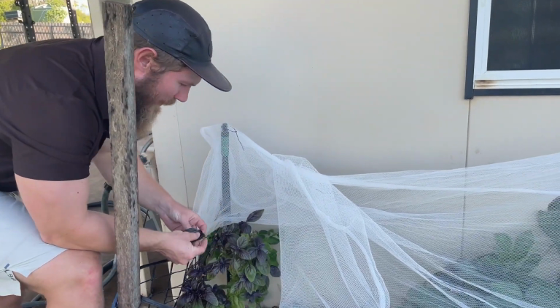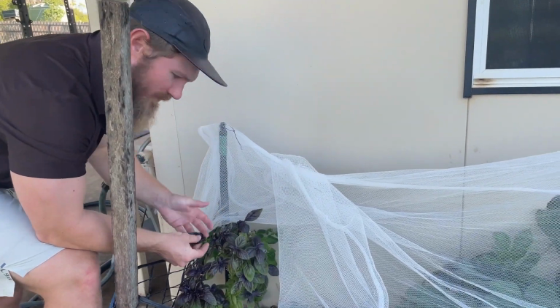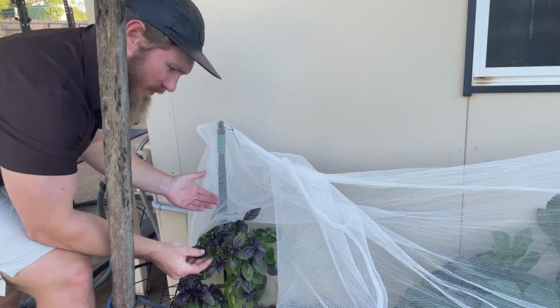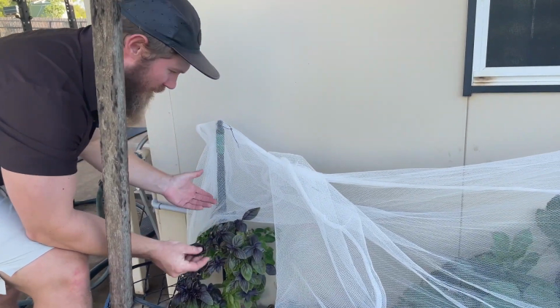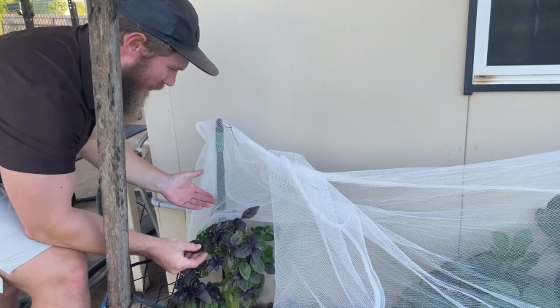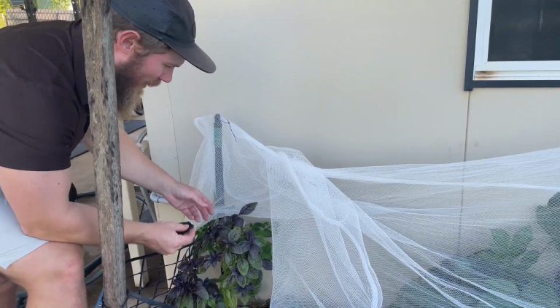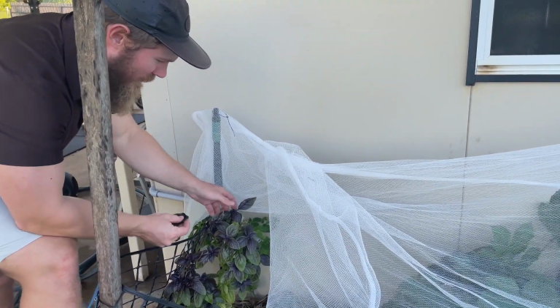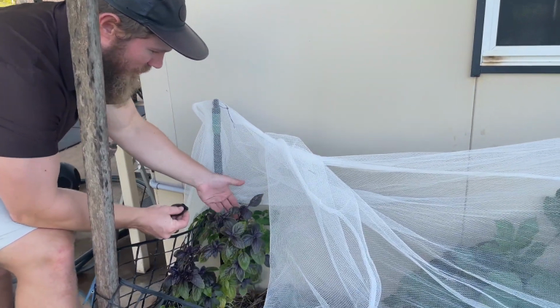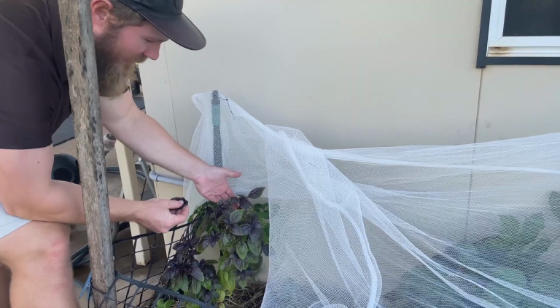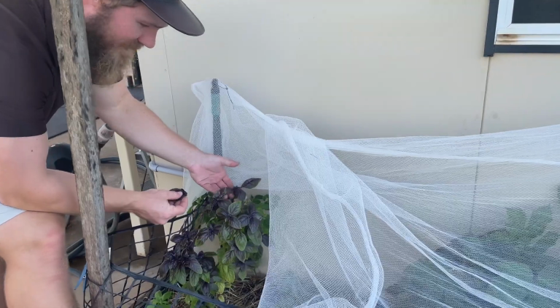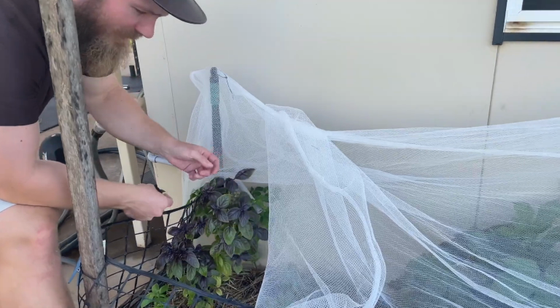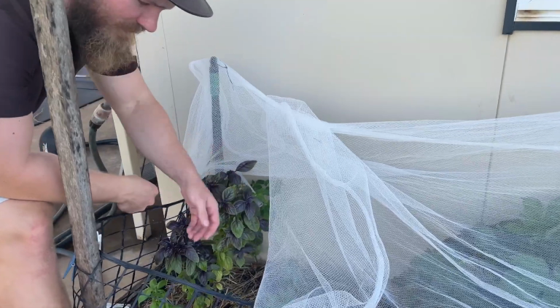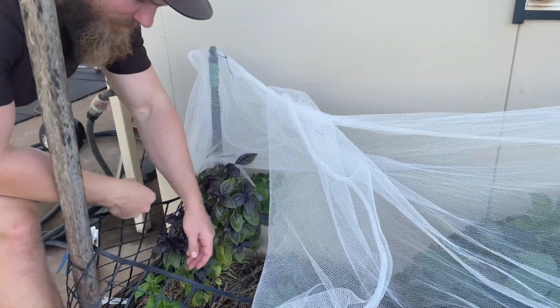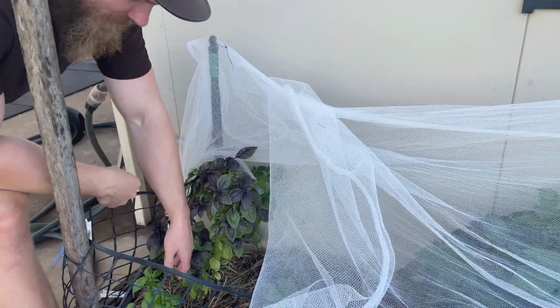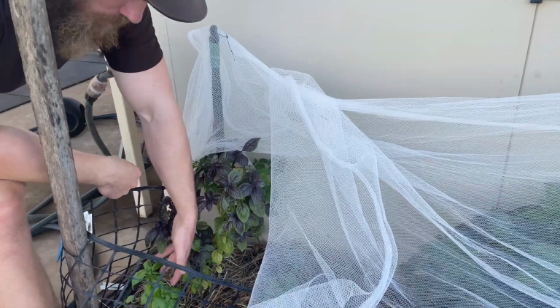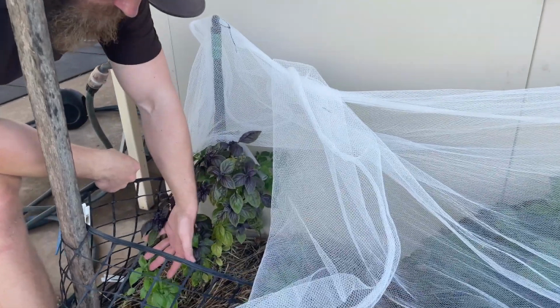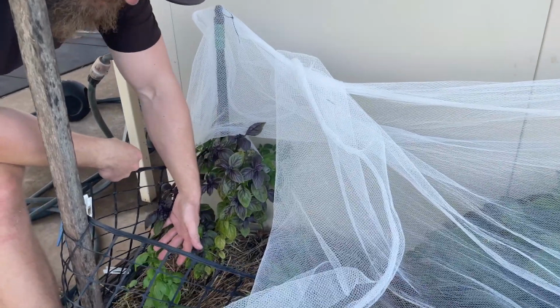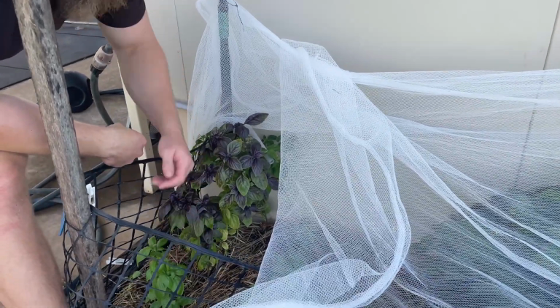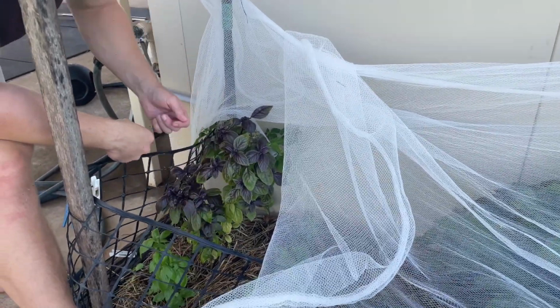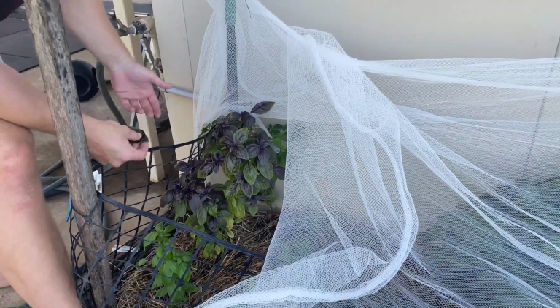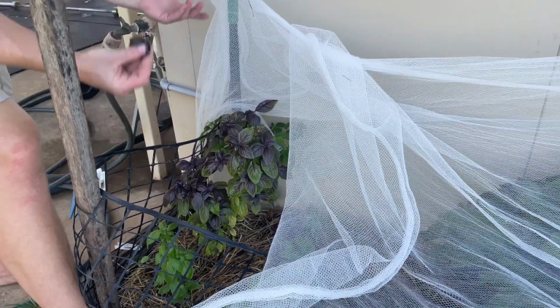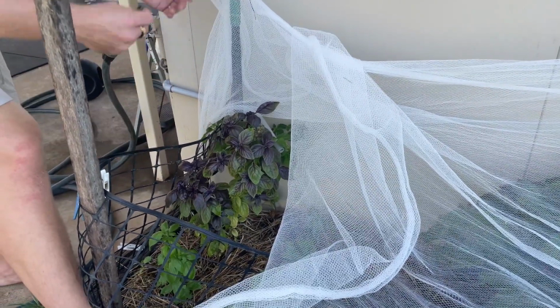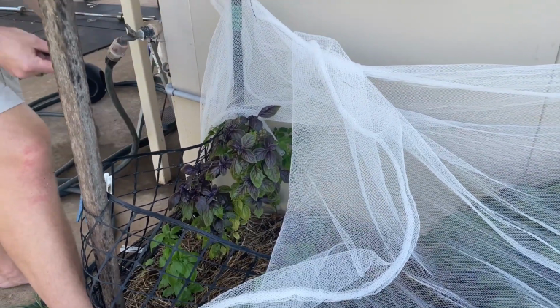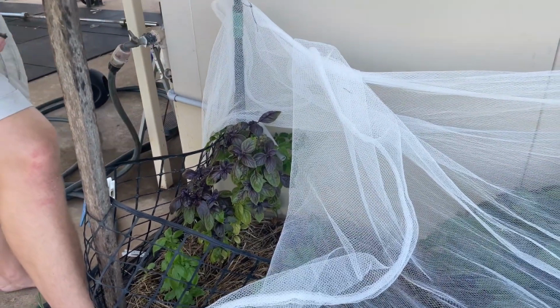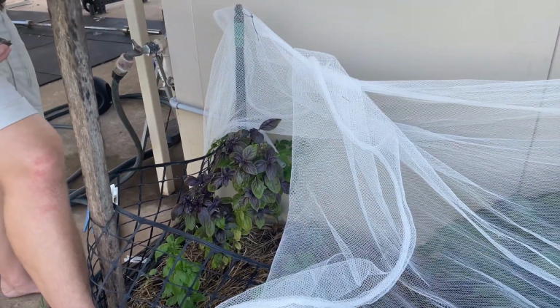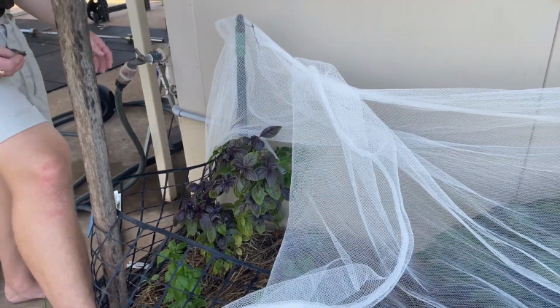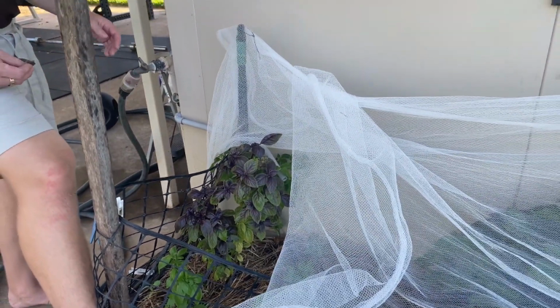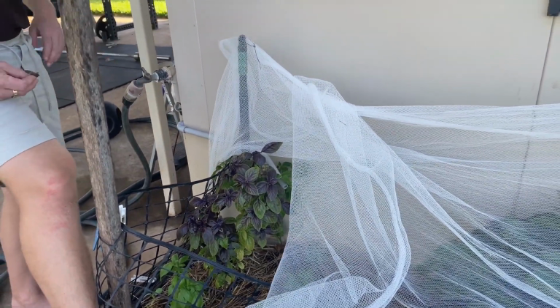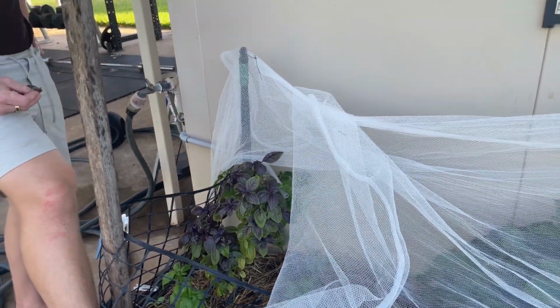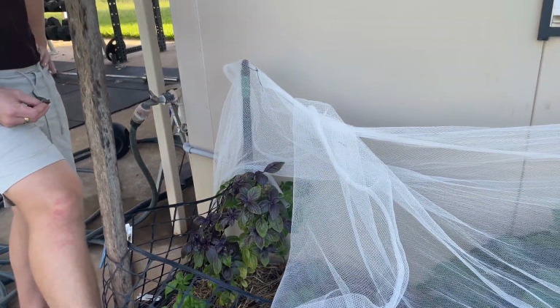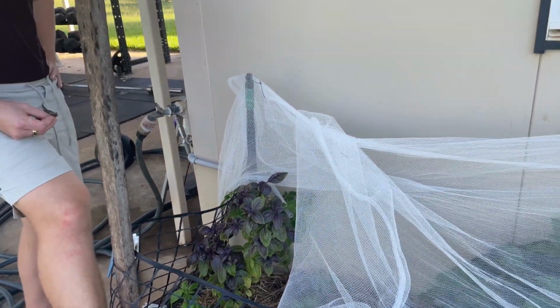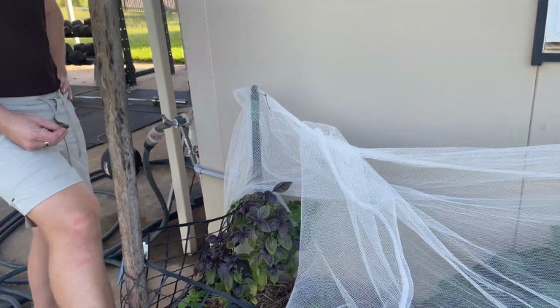Our homegrown basil is doing very well. We have the Italian and the more traditional one — we'll put a mixture in and see how it turns out.